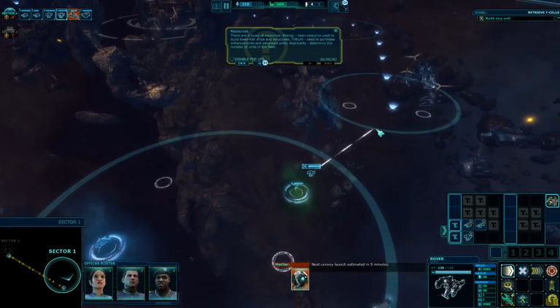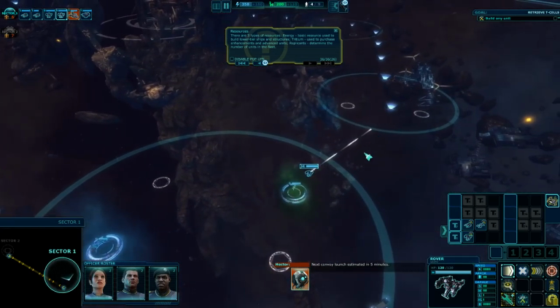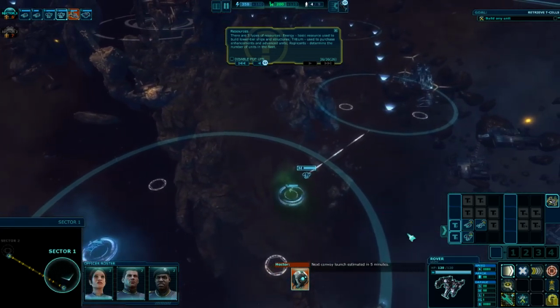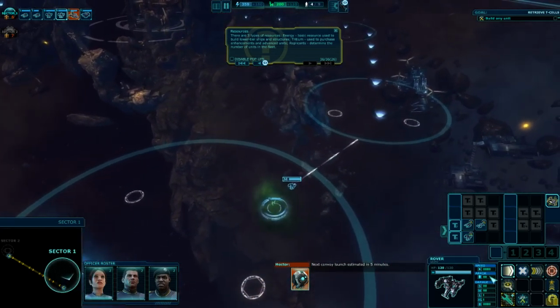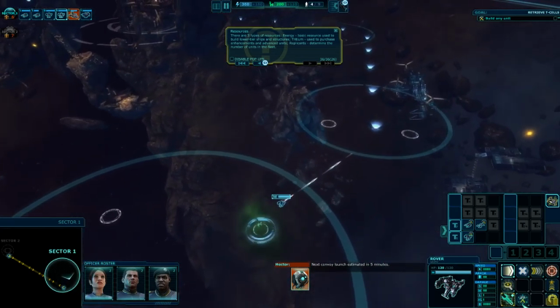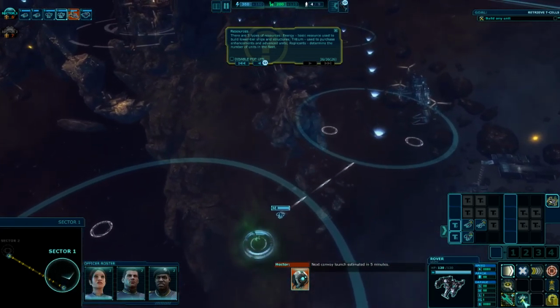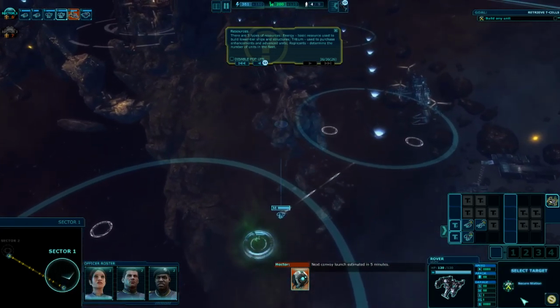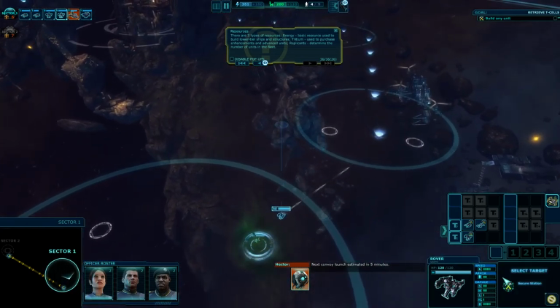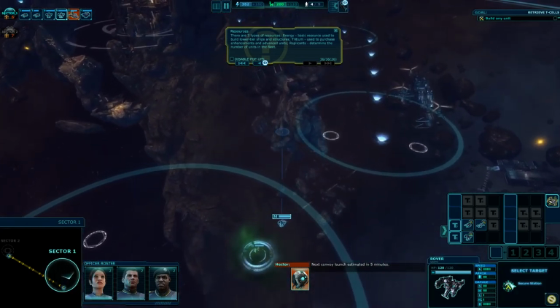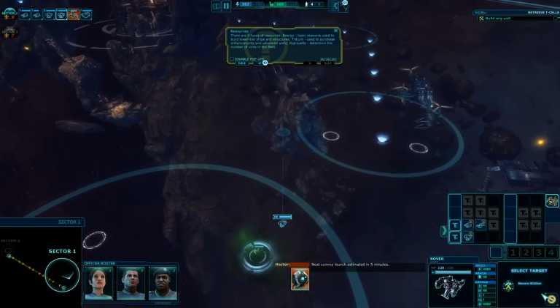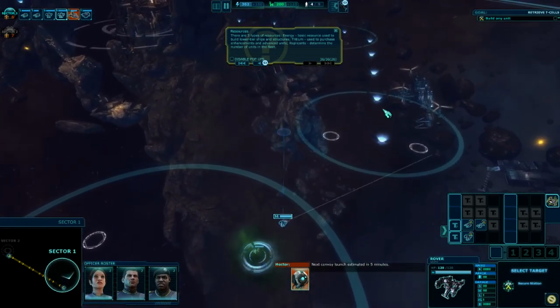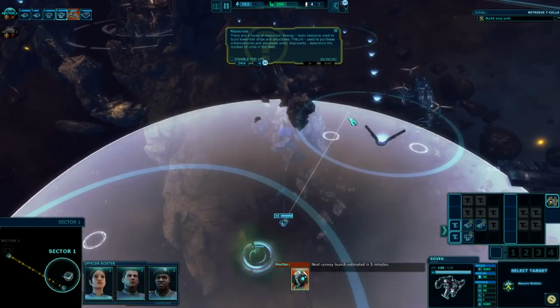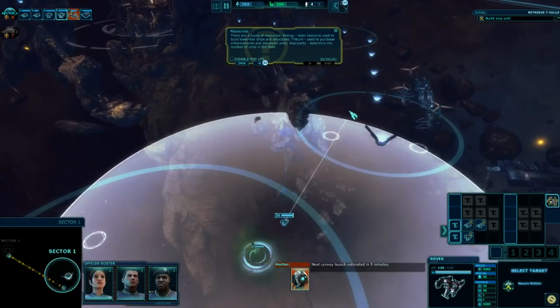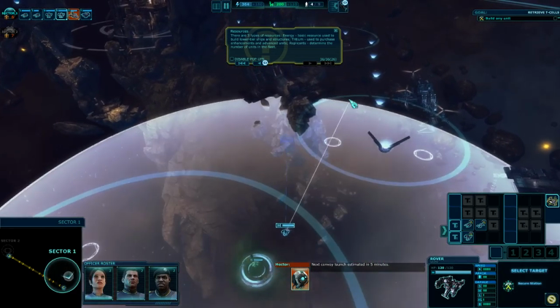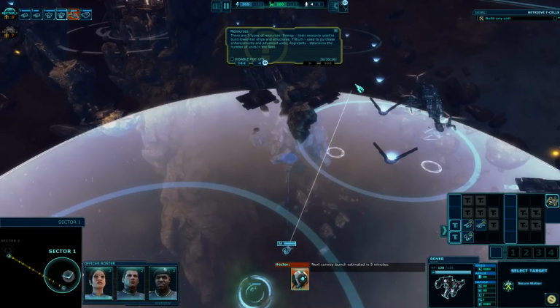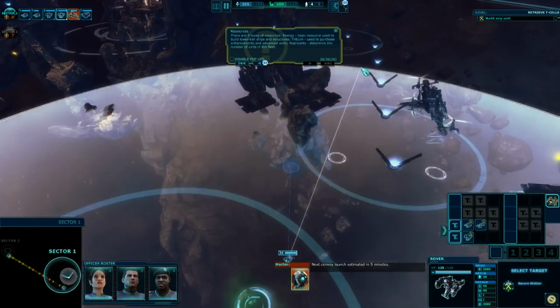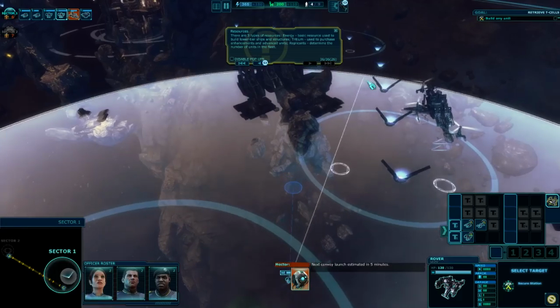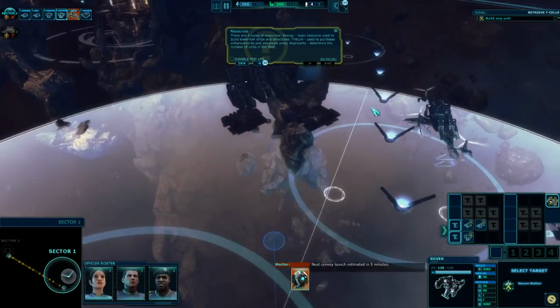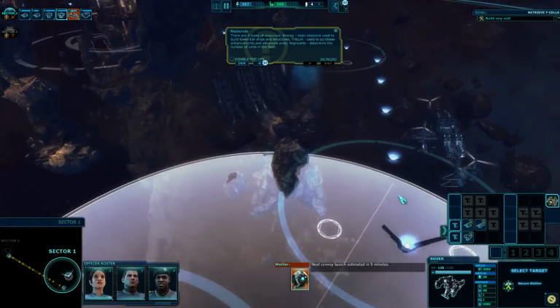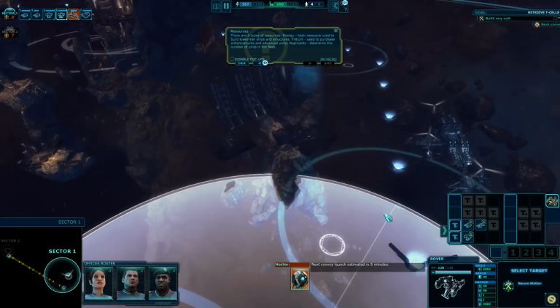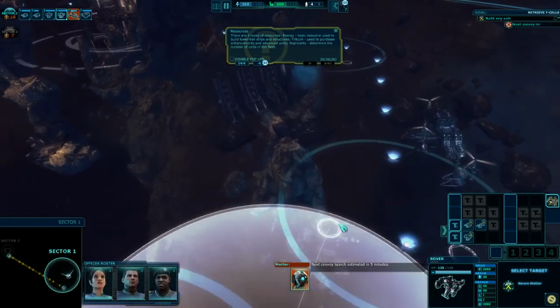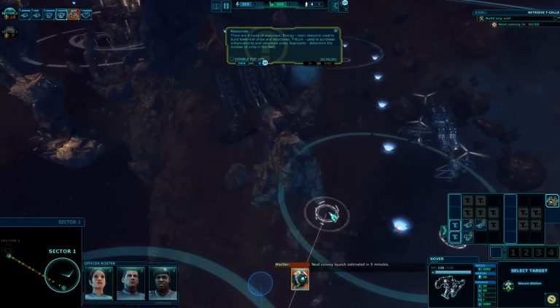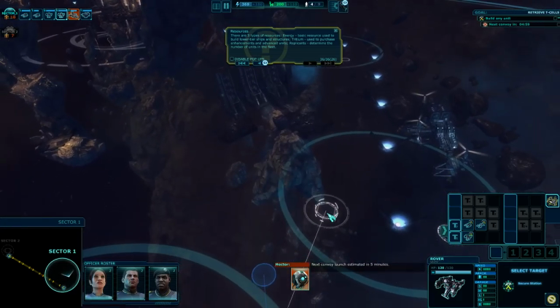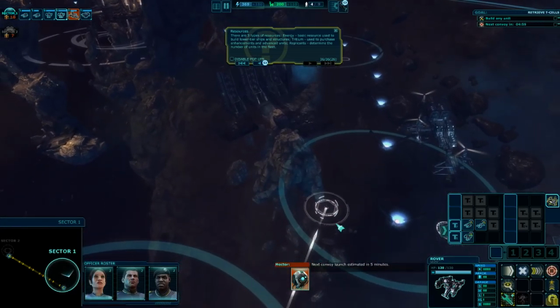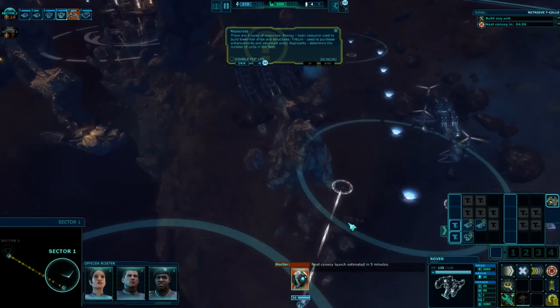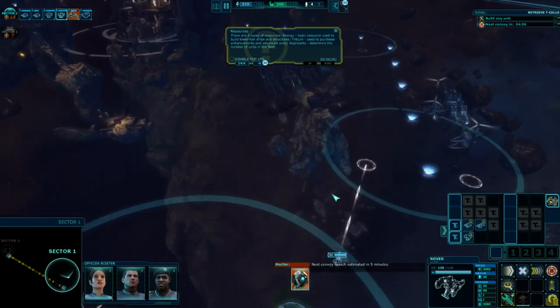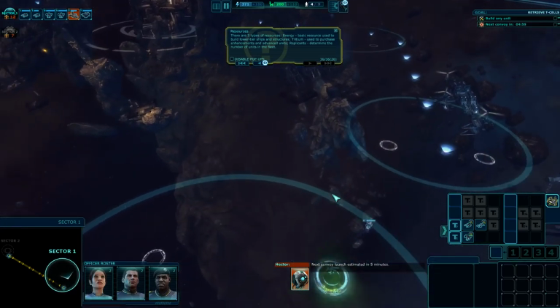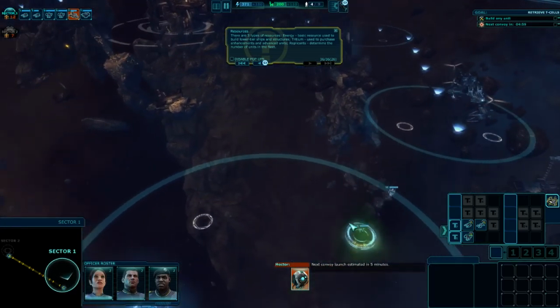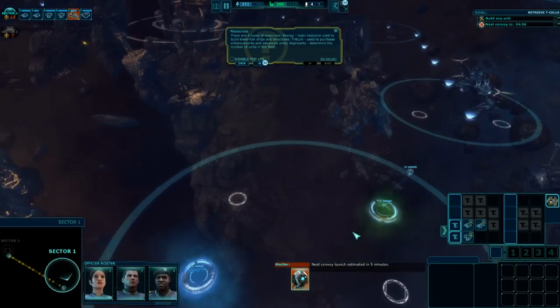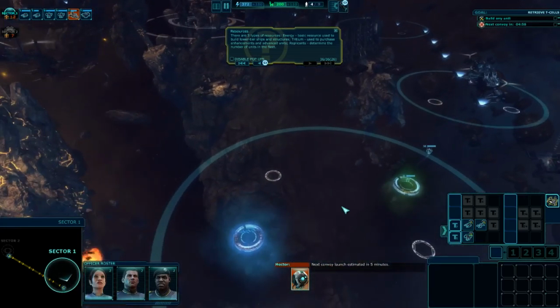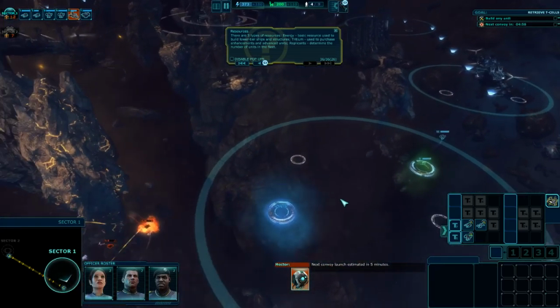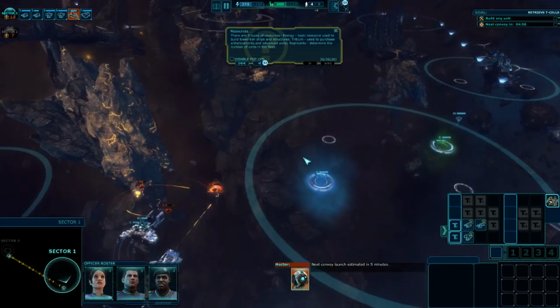Mission update: we're completely cut off. Zero is transporting T-cells through the warp gate. Next convoy launch estimated in five minutes. Let's go ahead and get these stations started up.